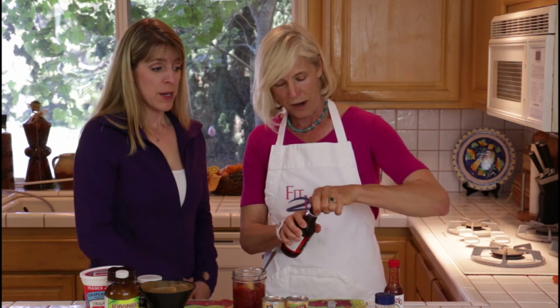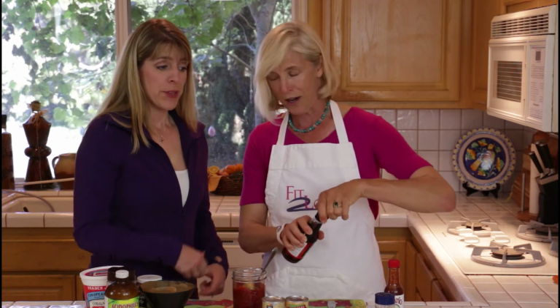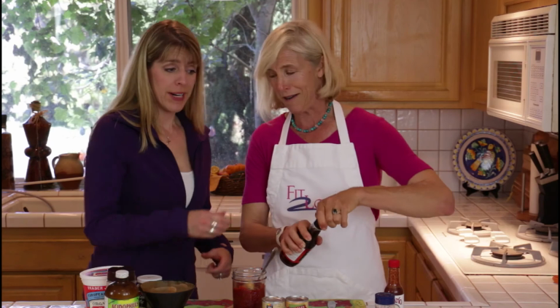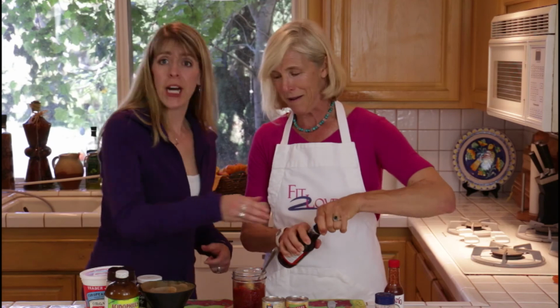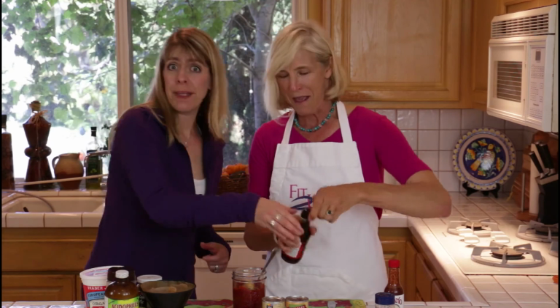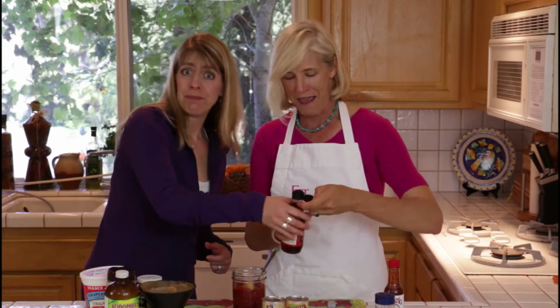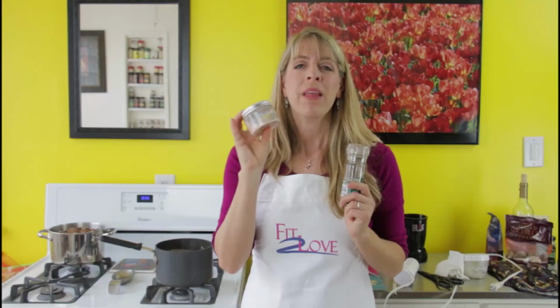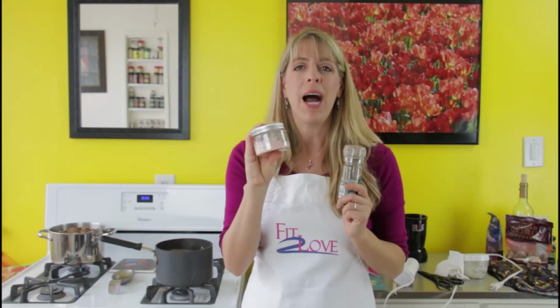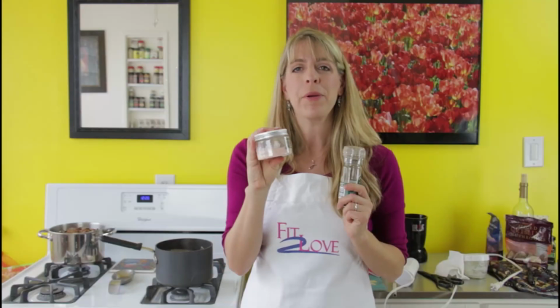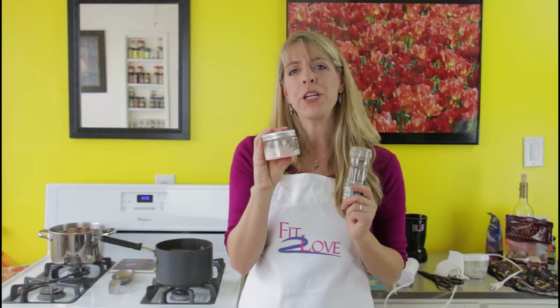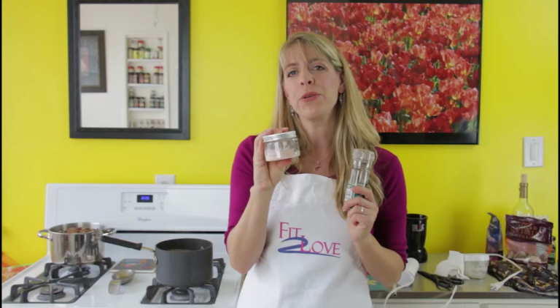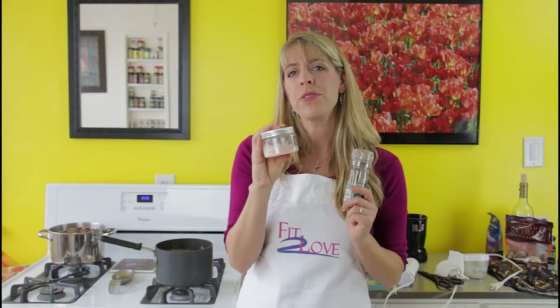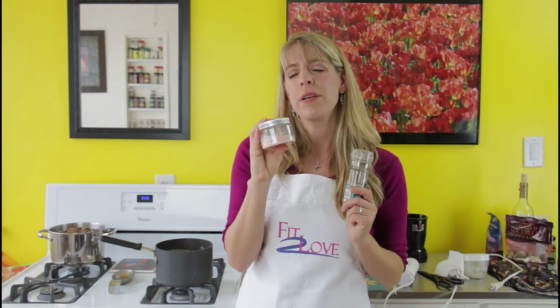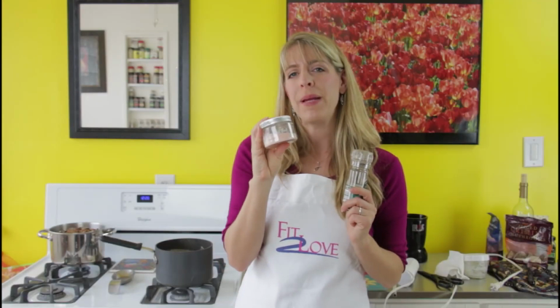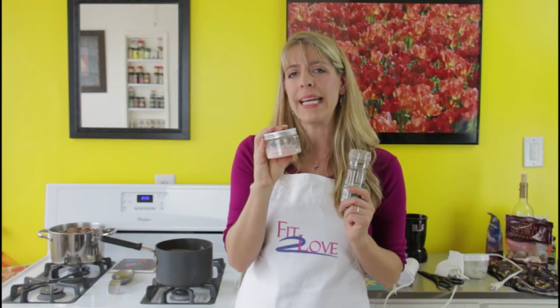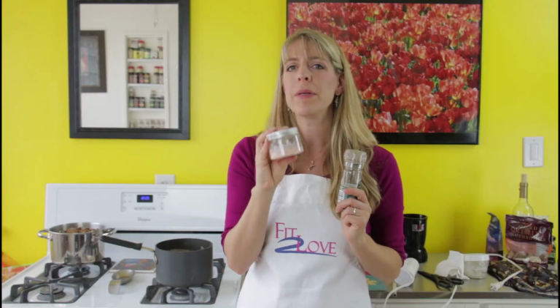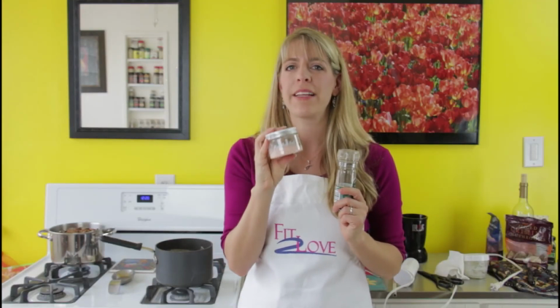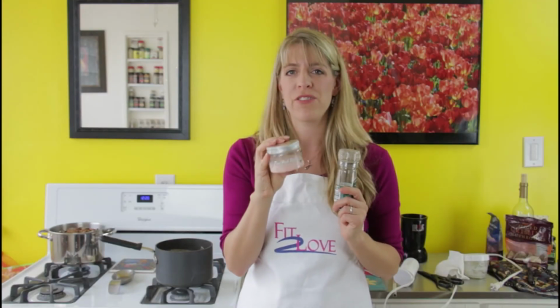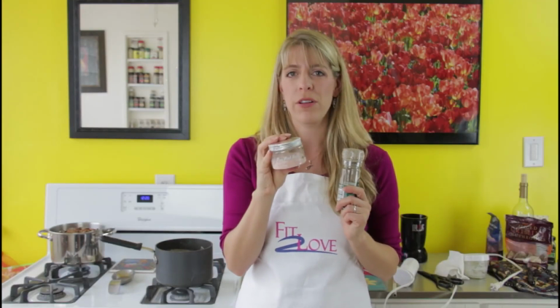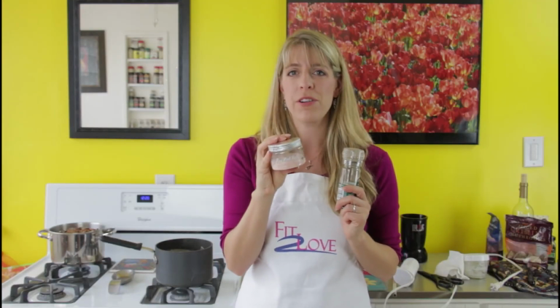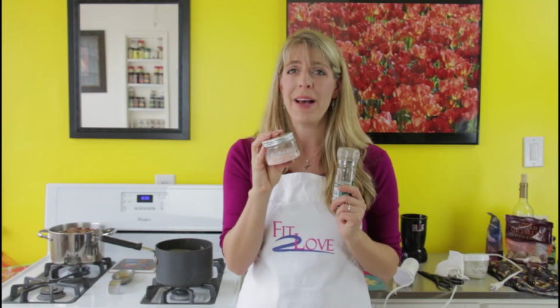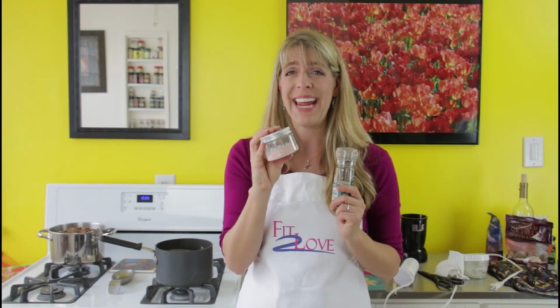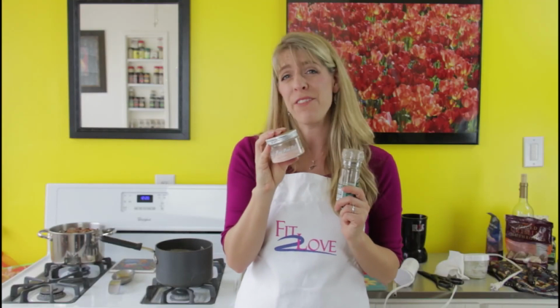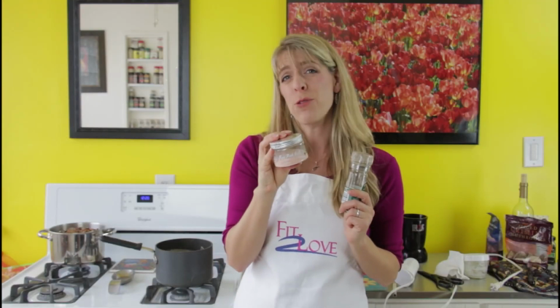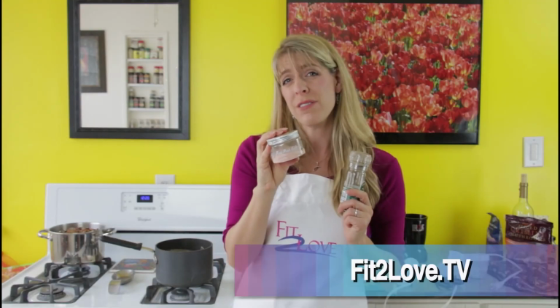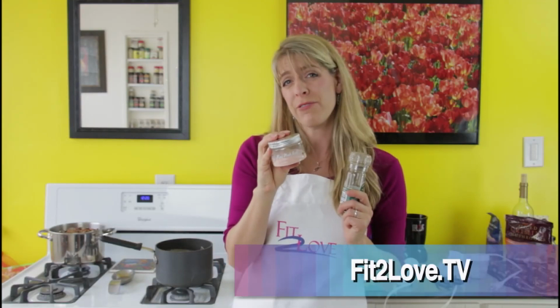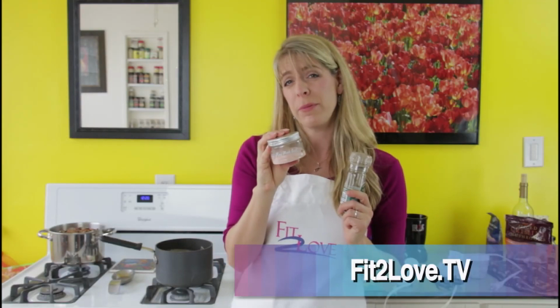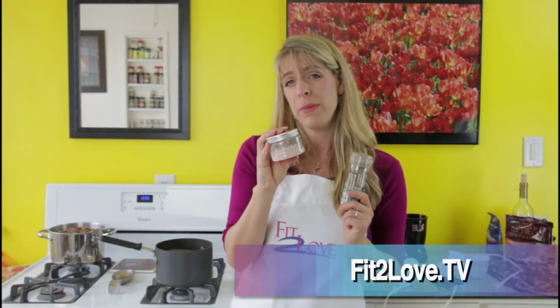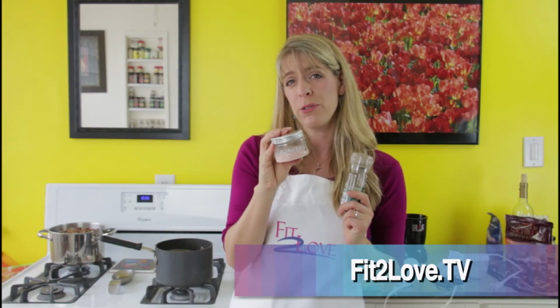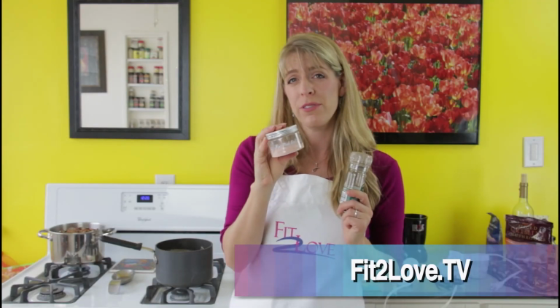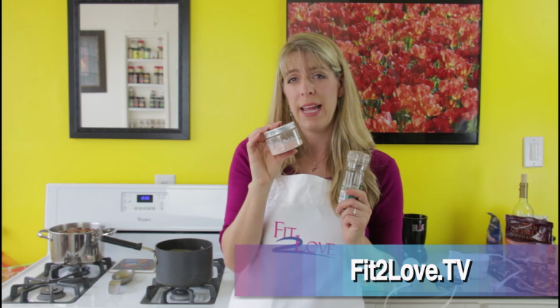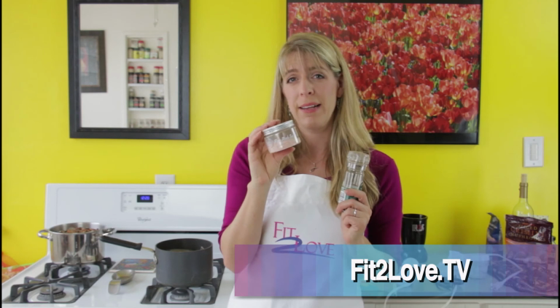All right. I'm gonna use pink Himalayan salt. There's about 84 different minerals and...